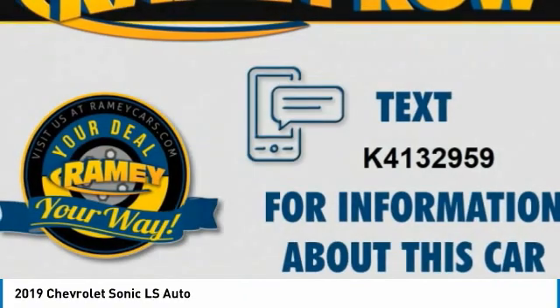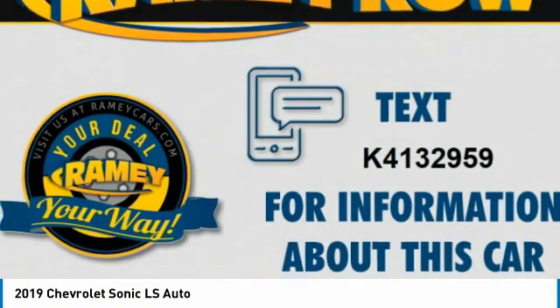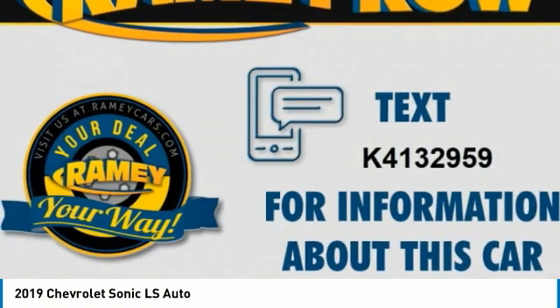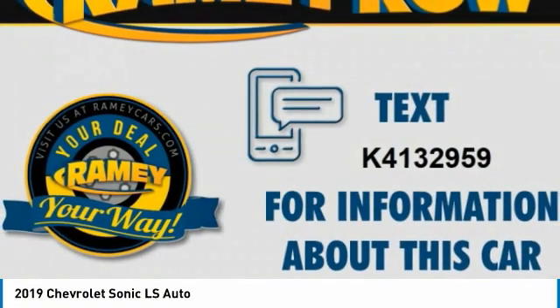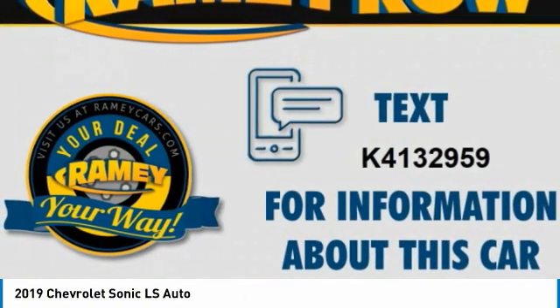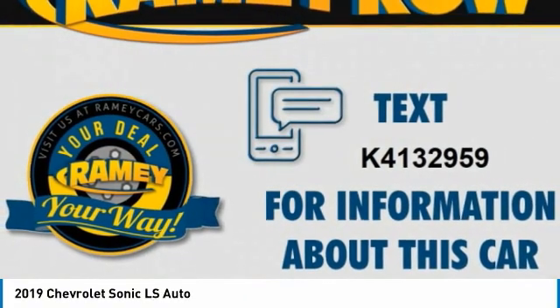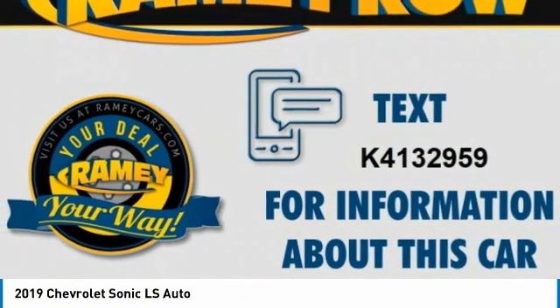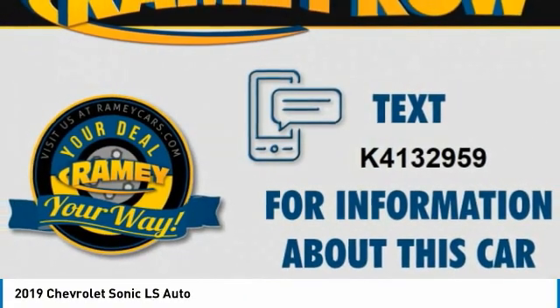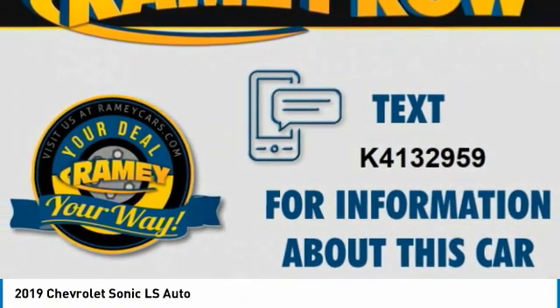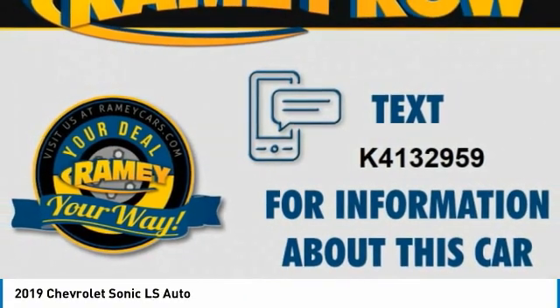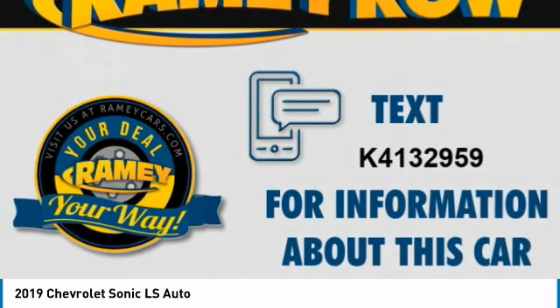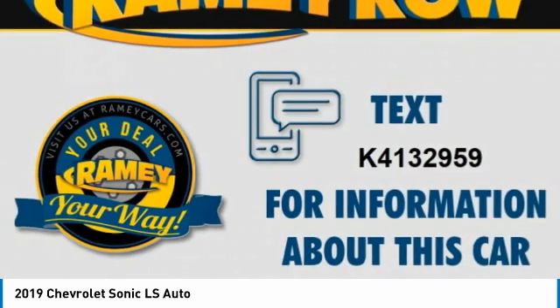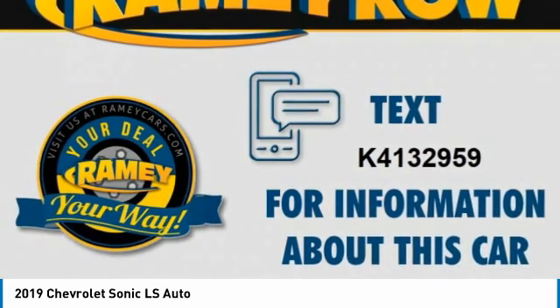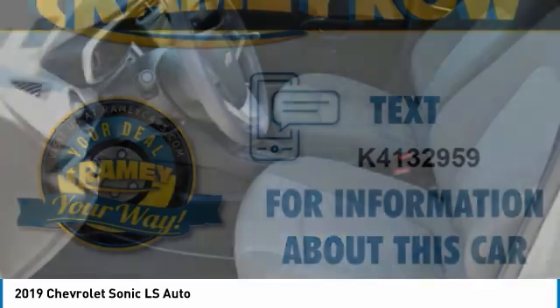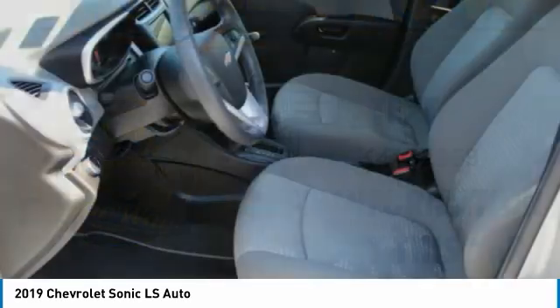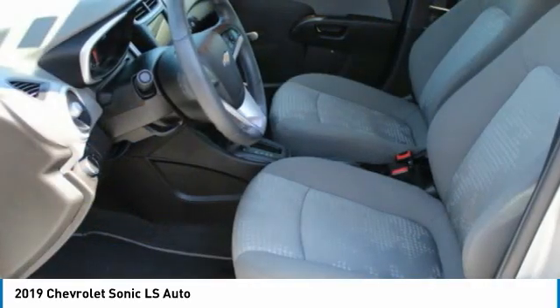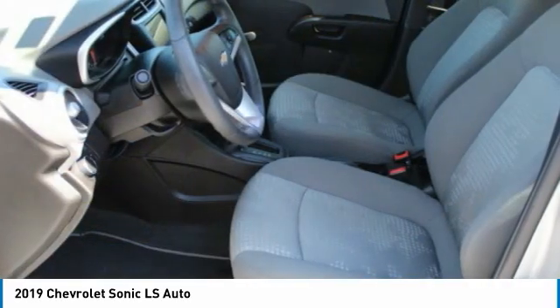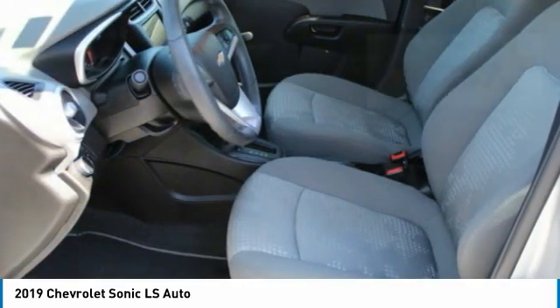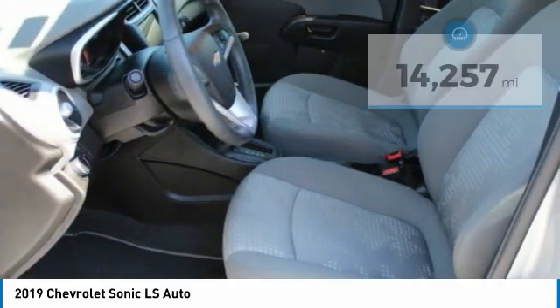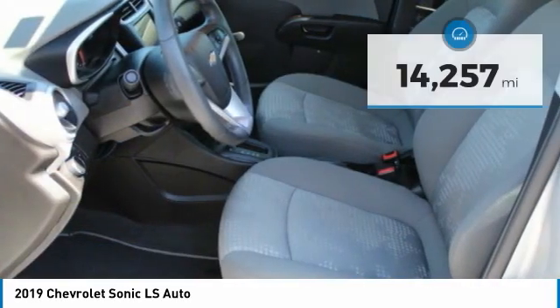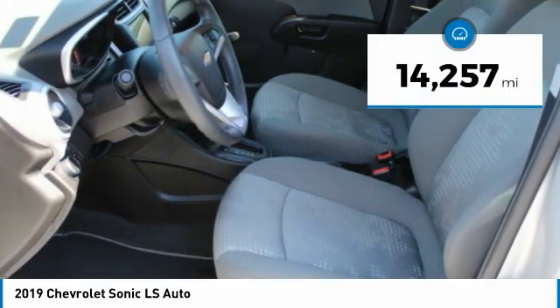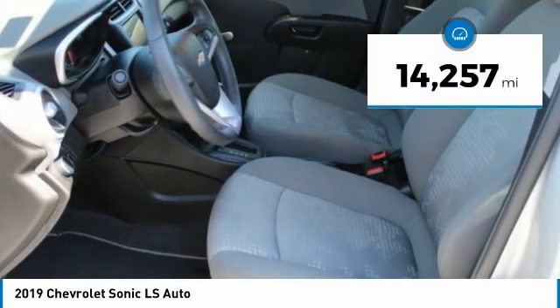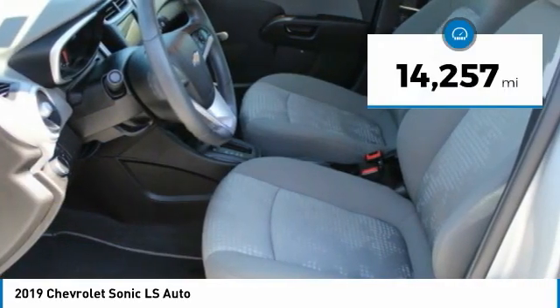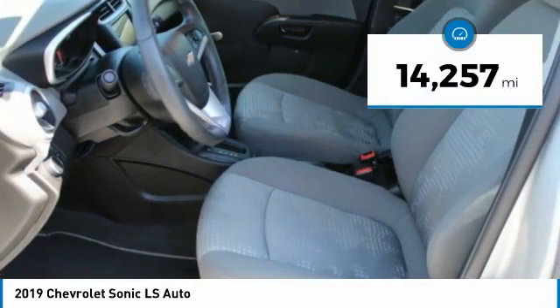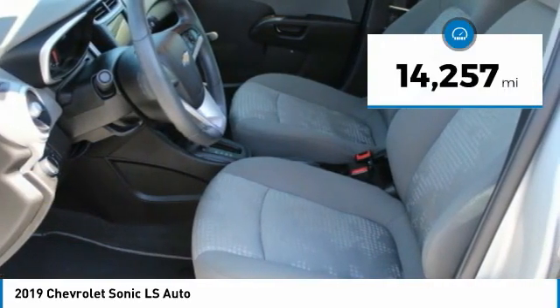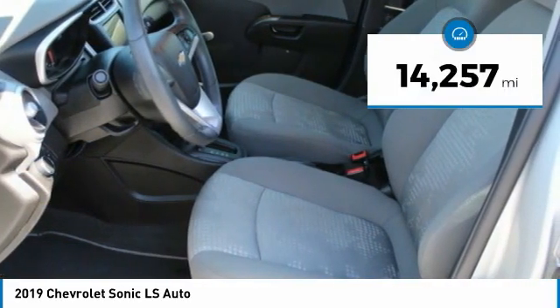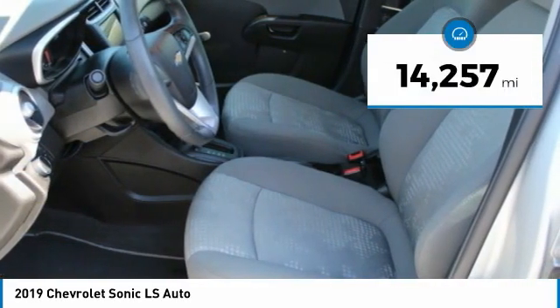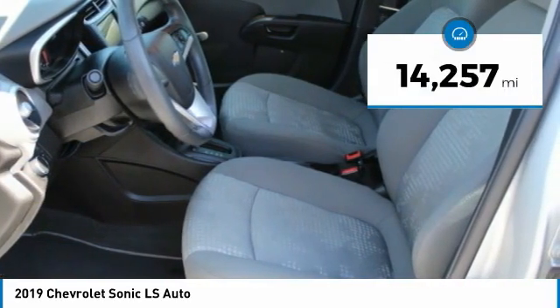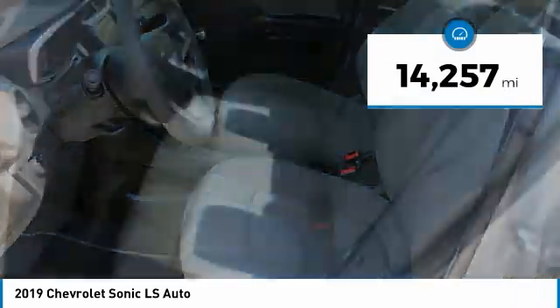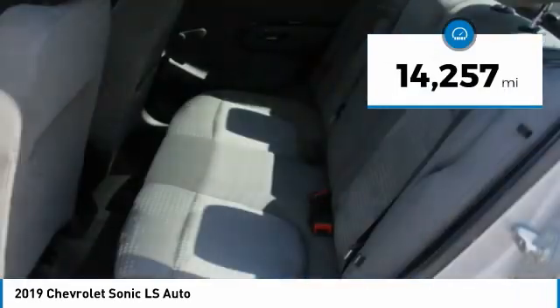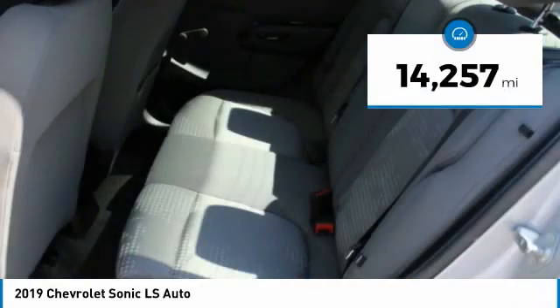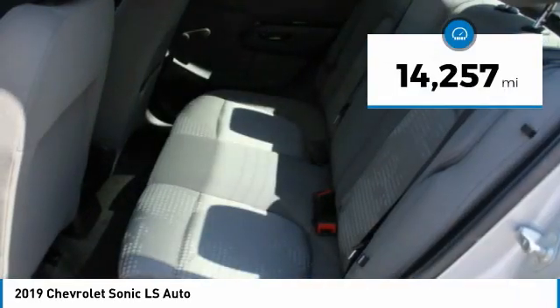So where's the sweet spot? Behind the wheel. This vehicle has less than 15,000 miles.